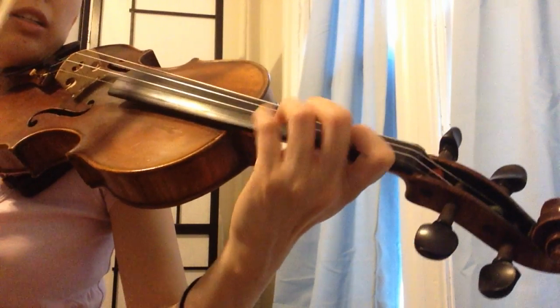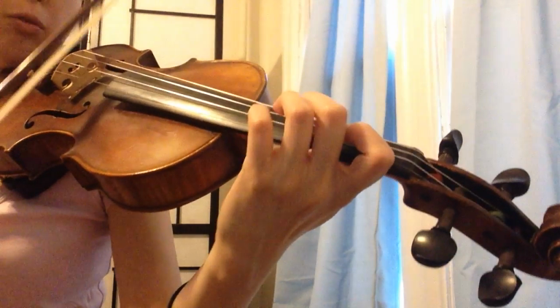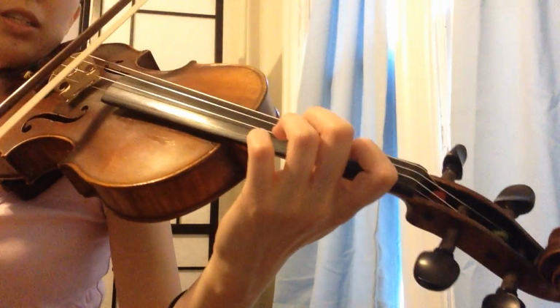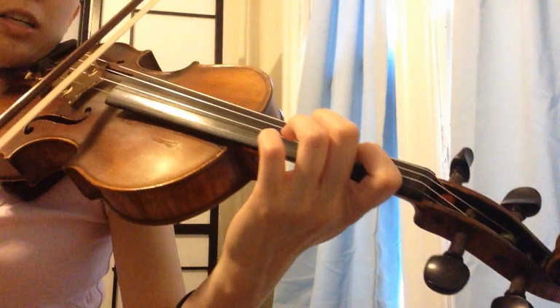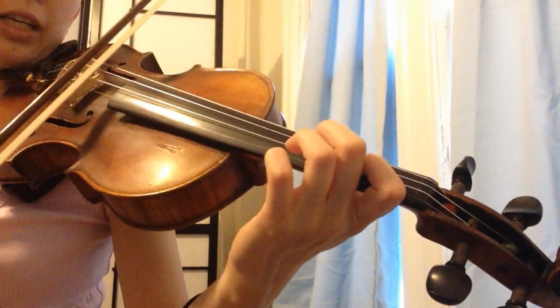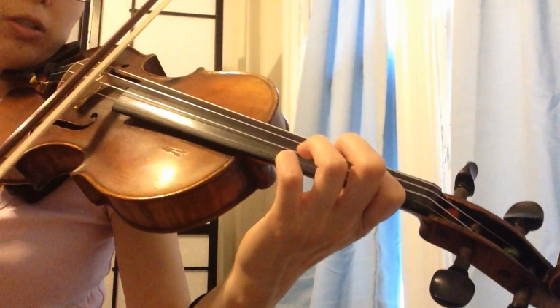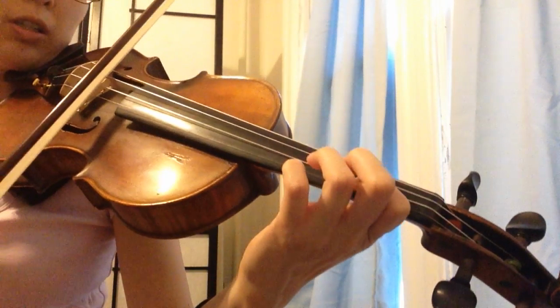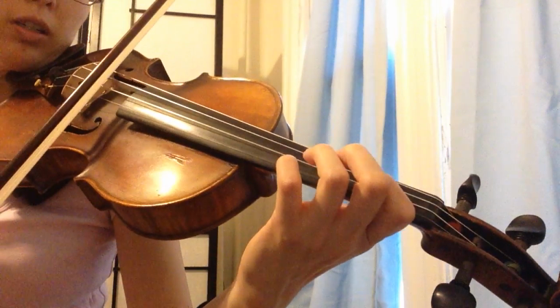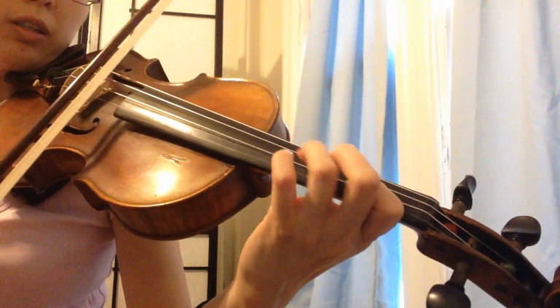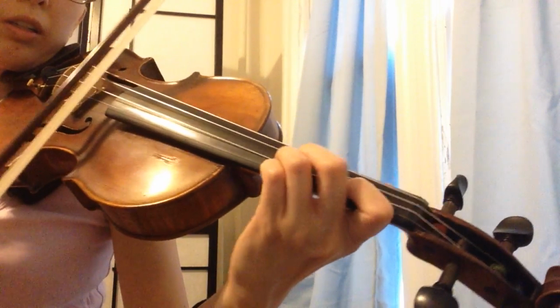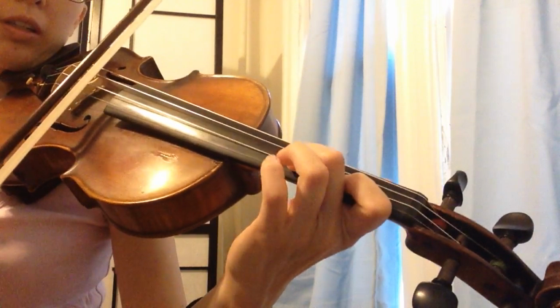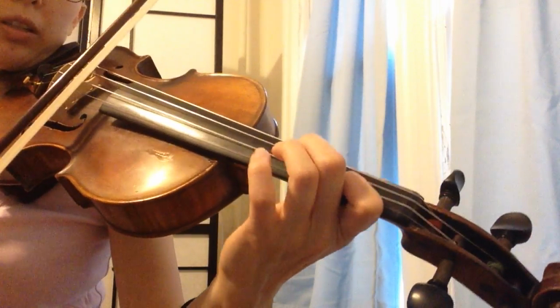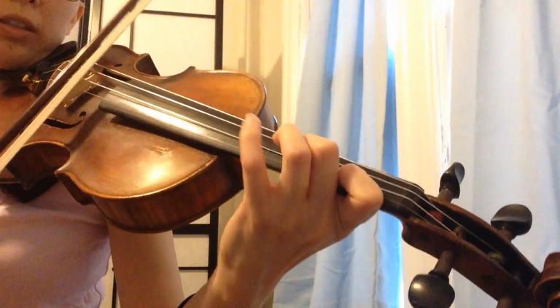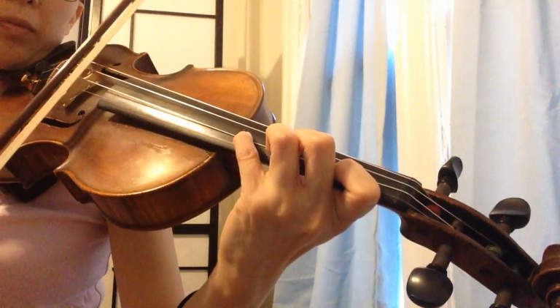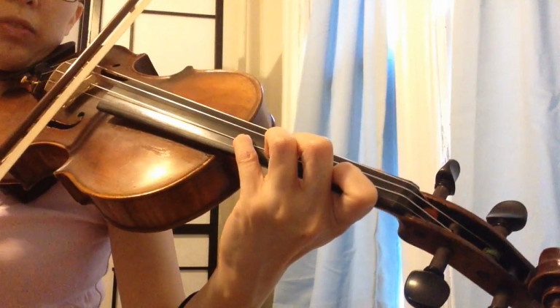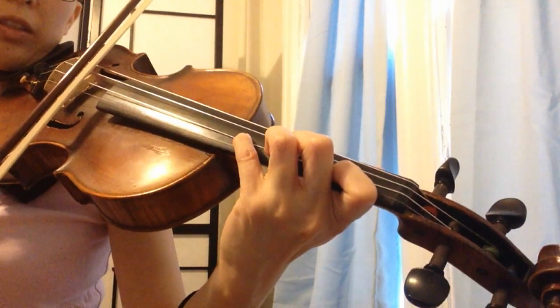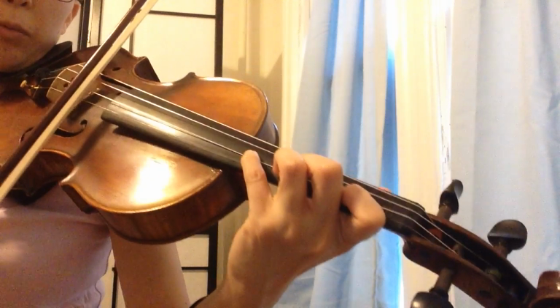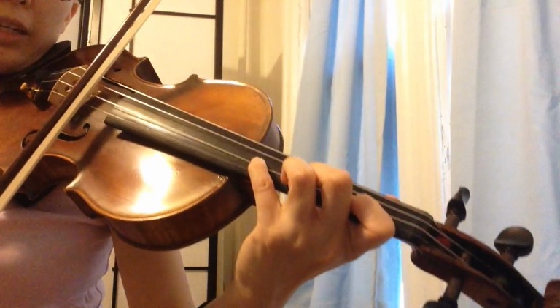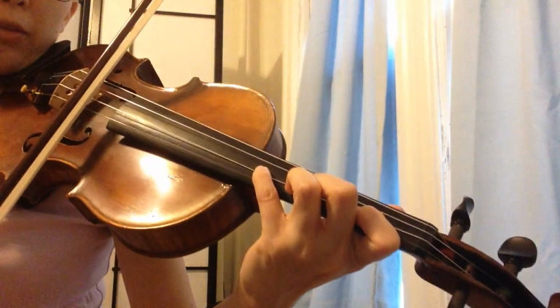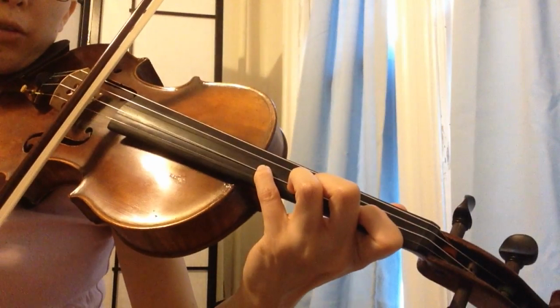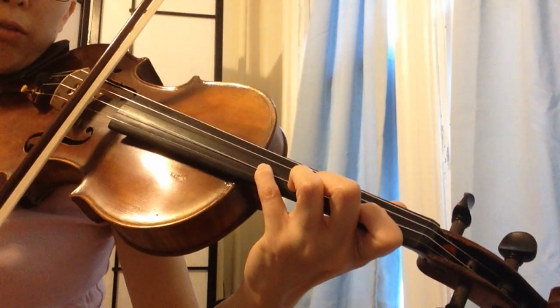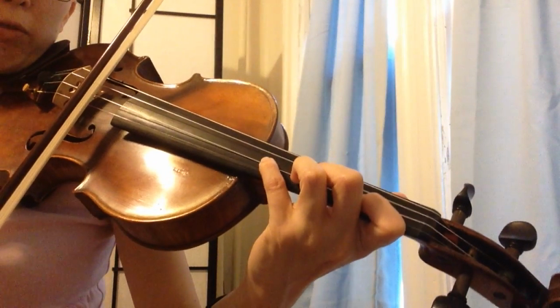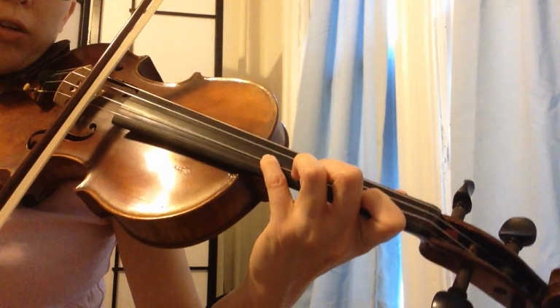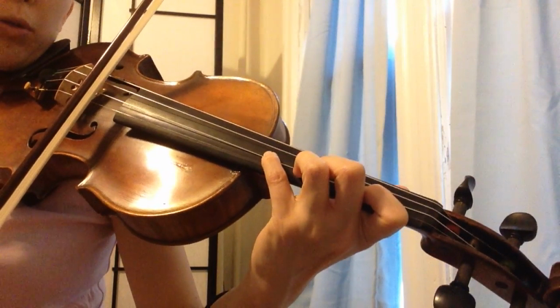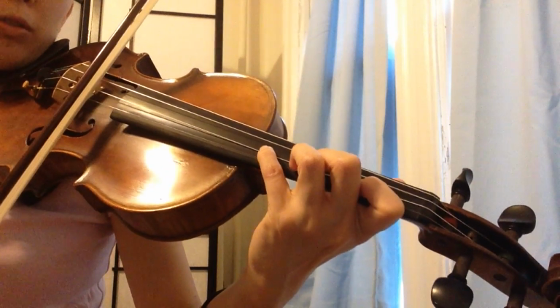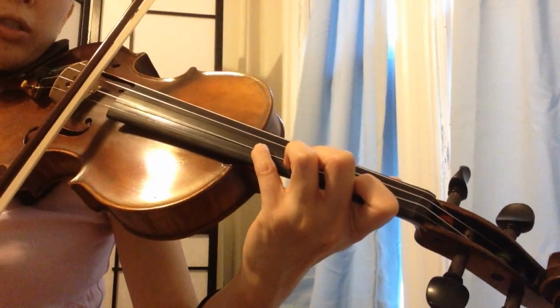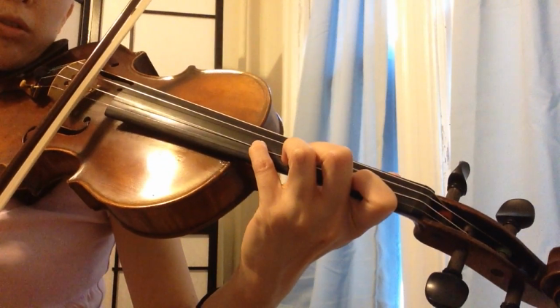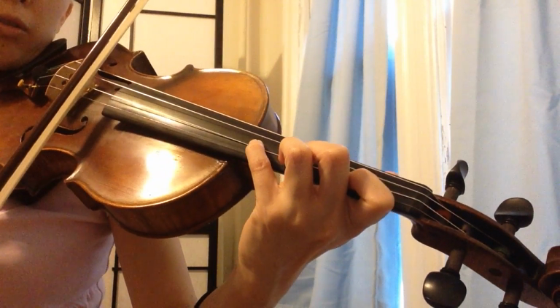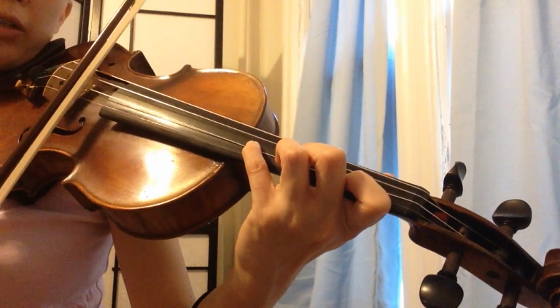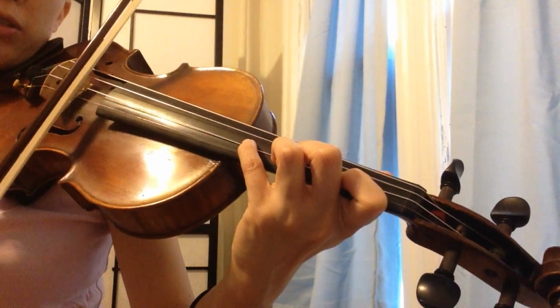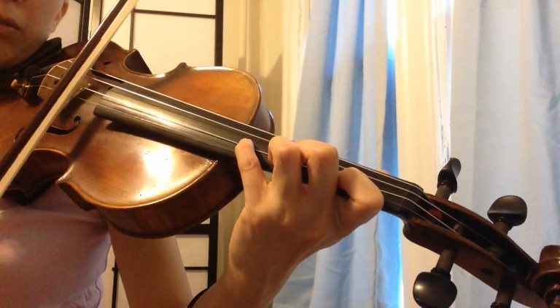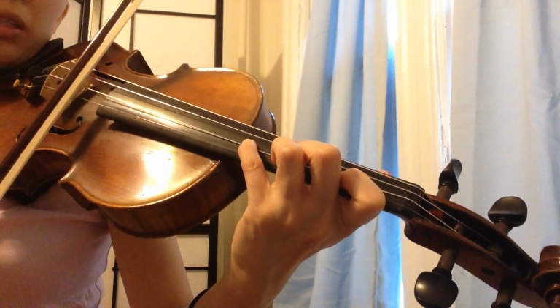So this is not allowed. Right now the third and the fourth finger are both on the string, but the third finger is not in the place.